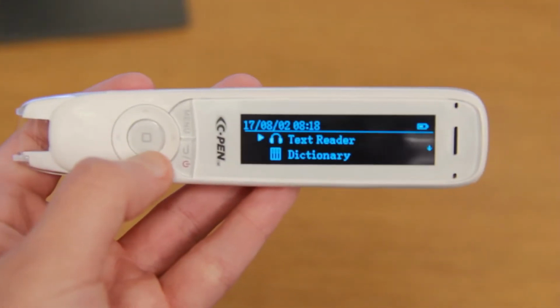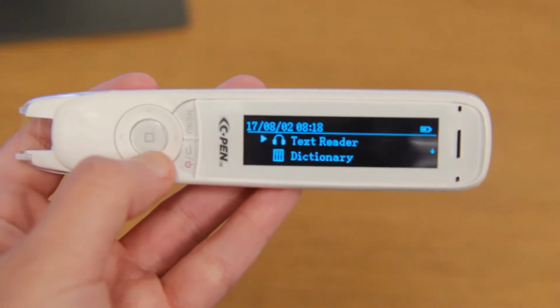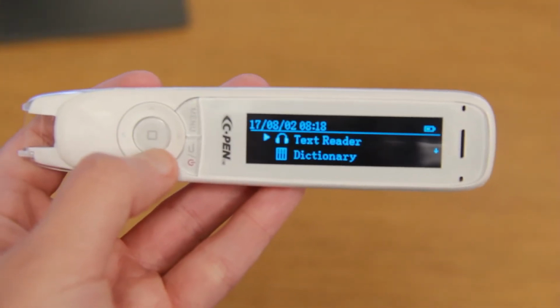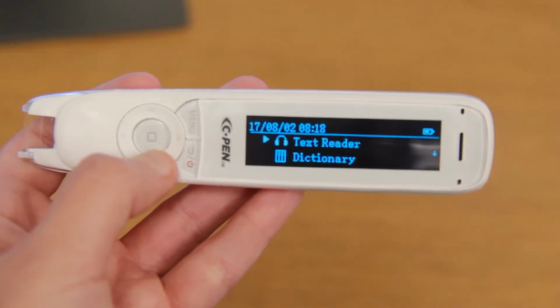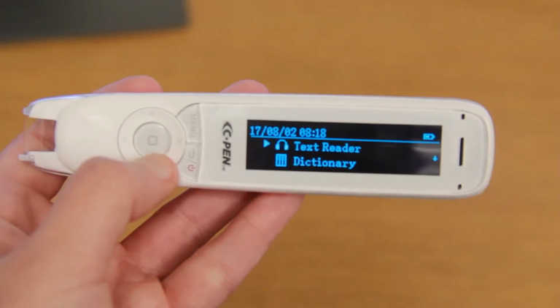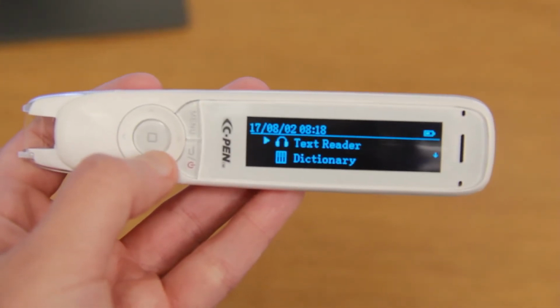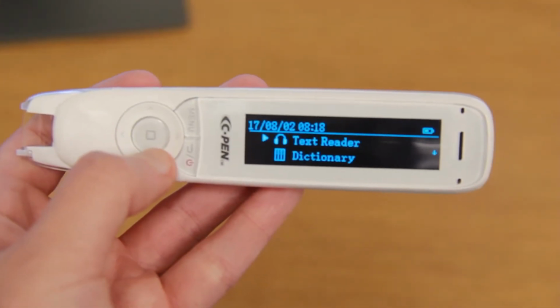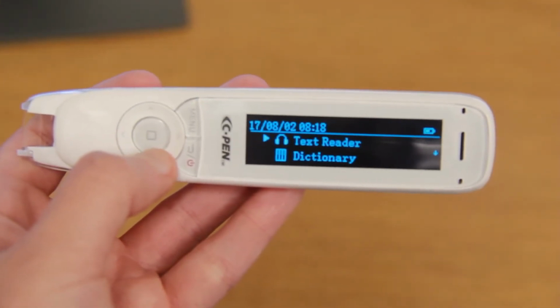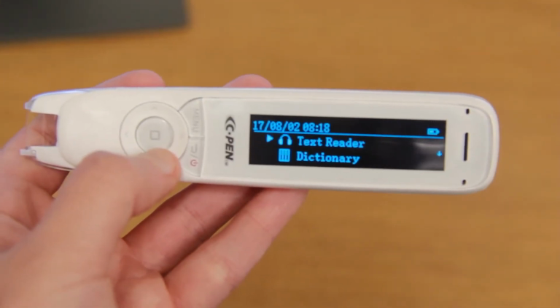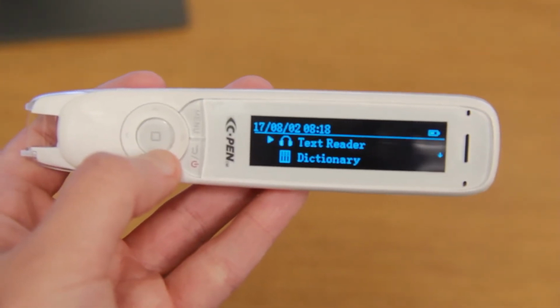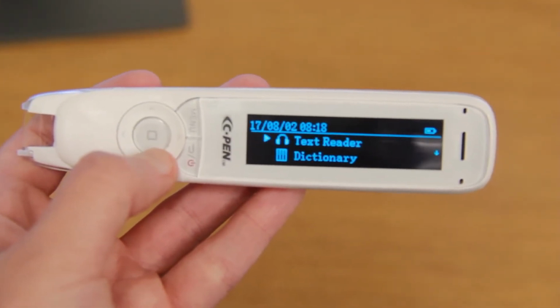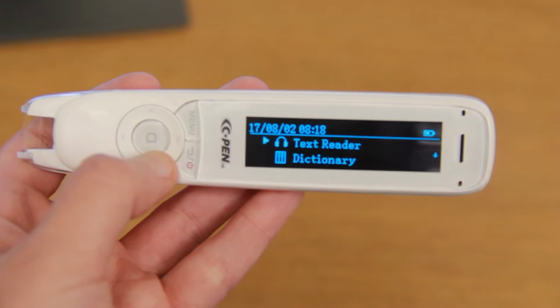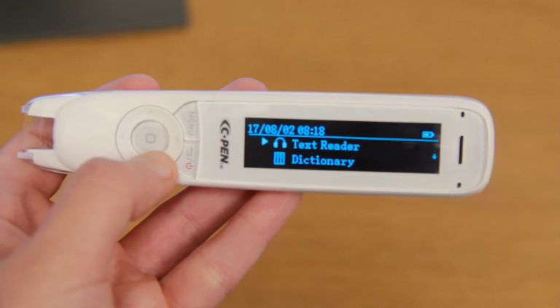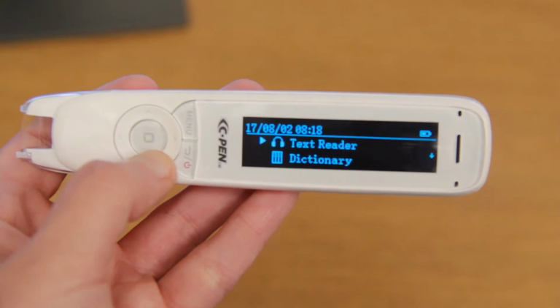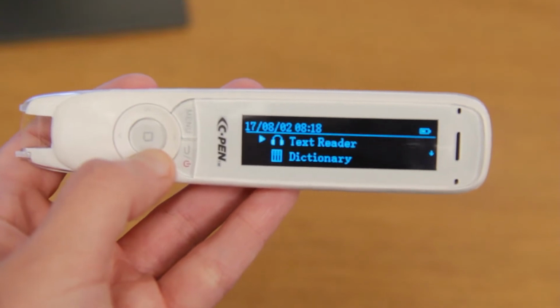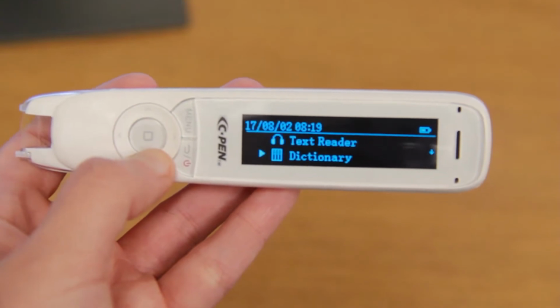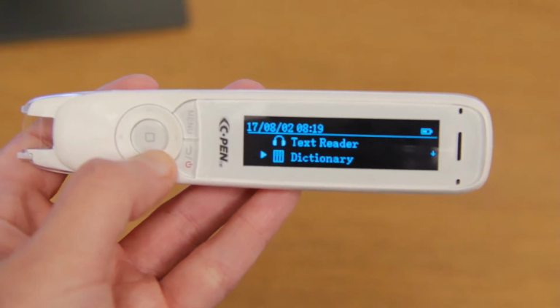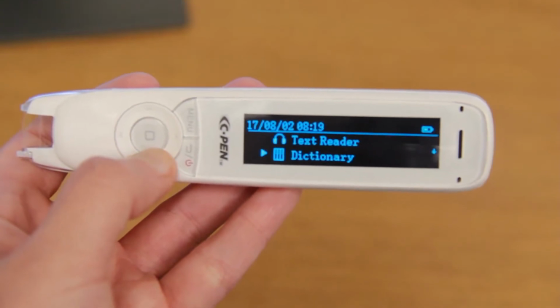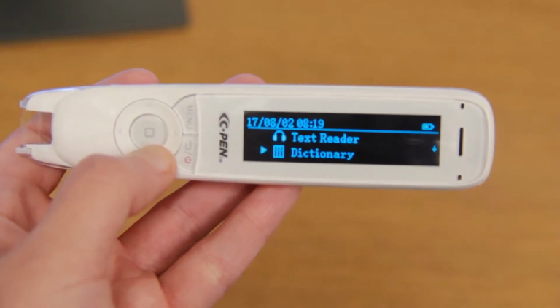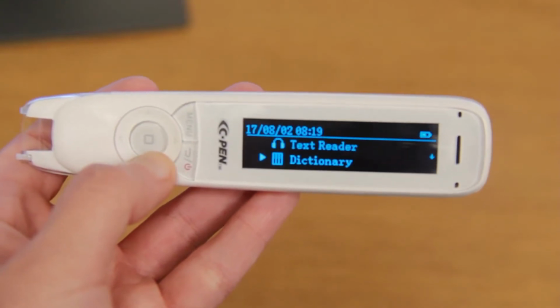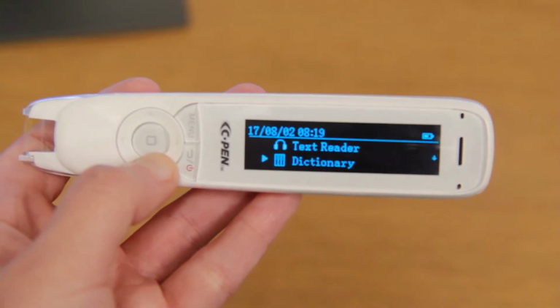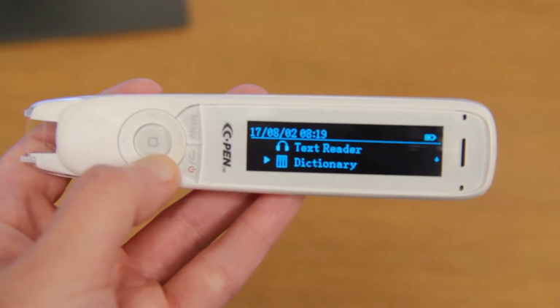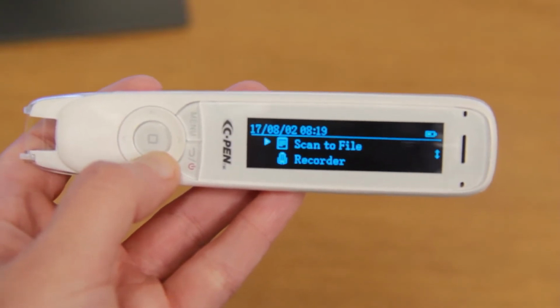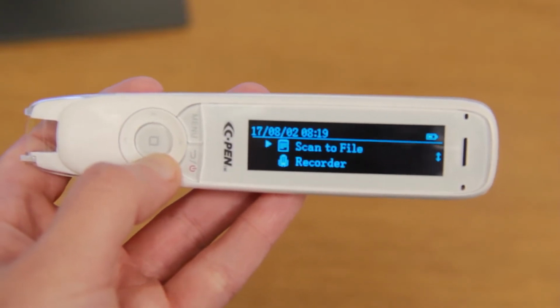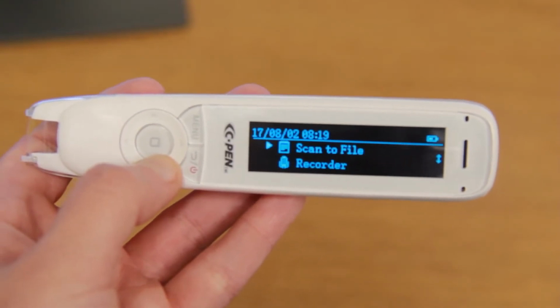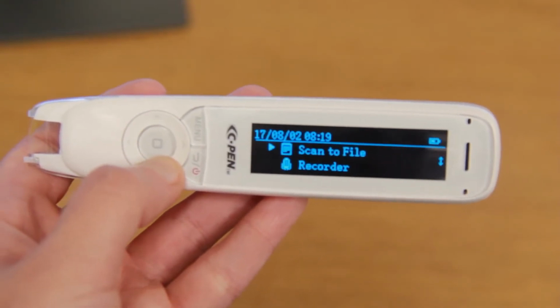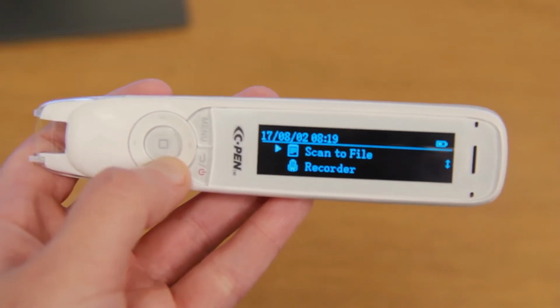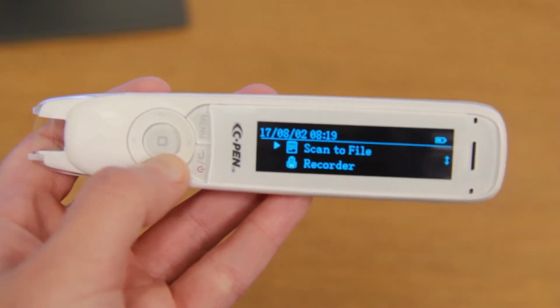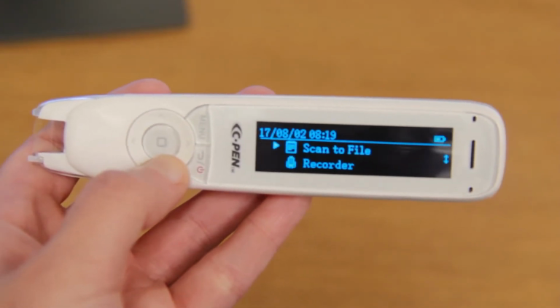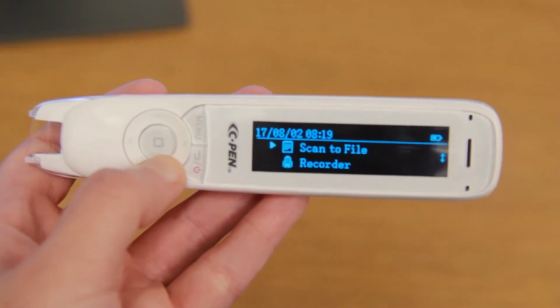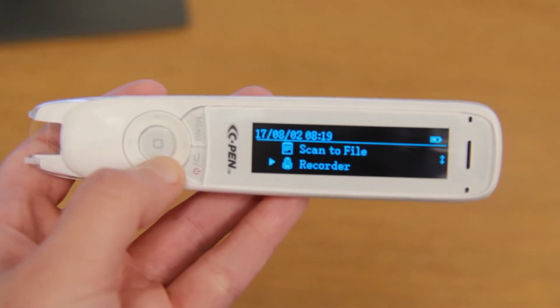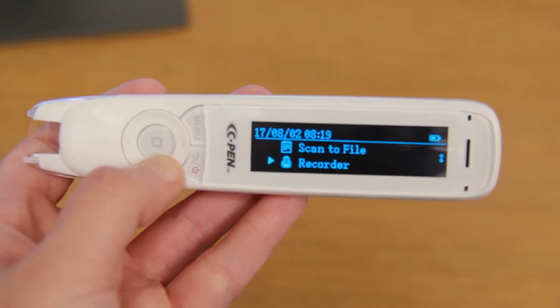It has four modes: text reader, dictionary, scan to file, and recorder.